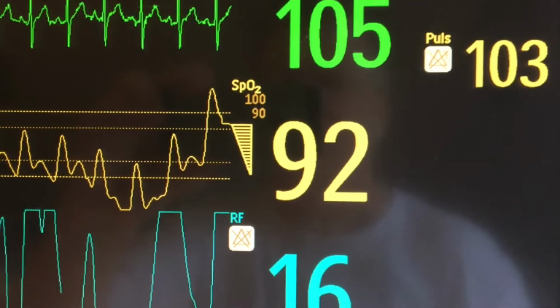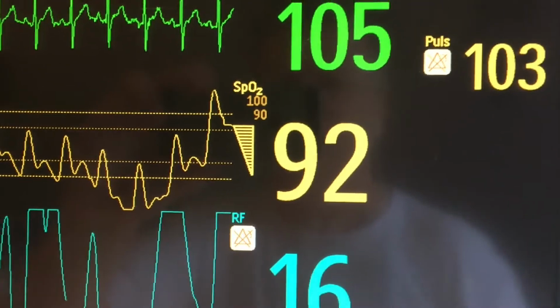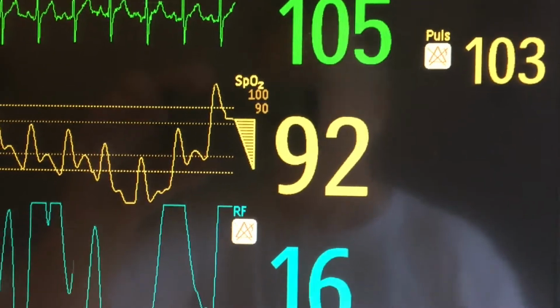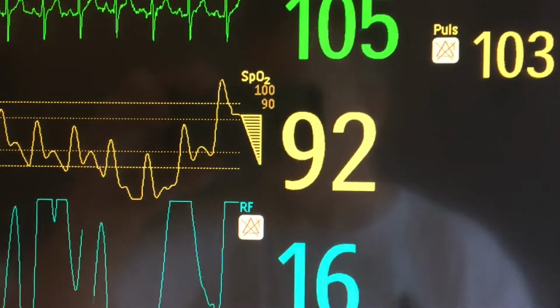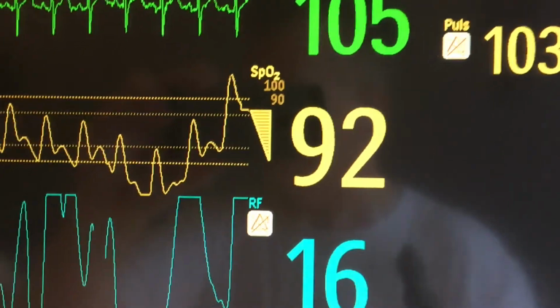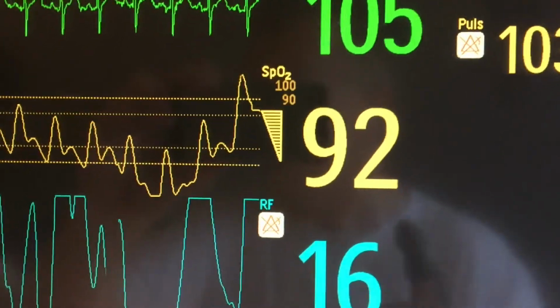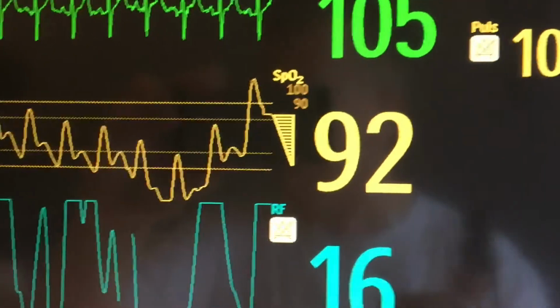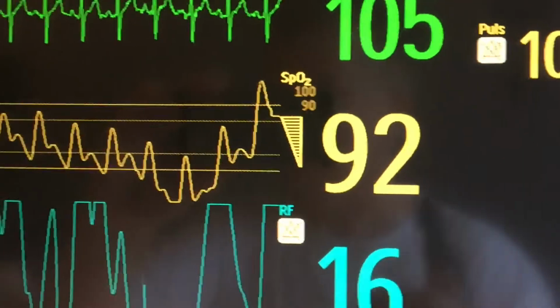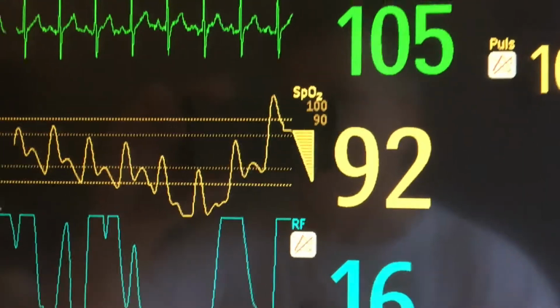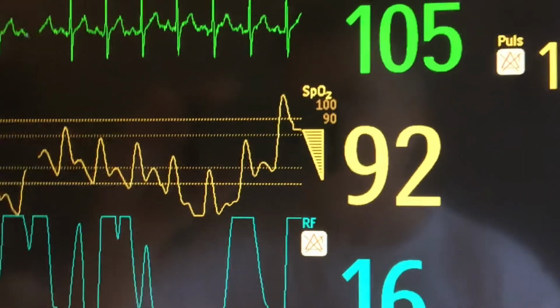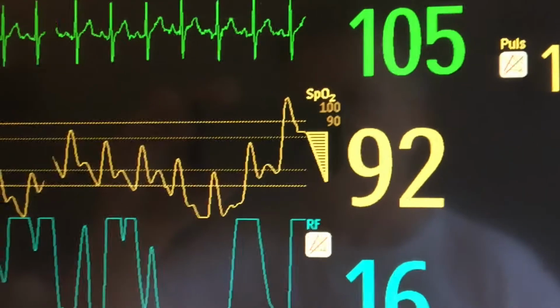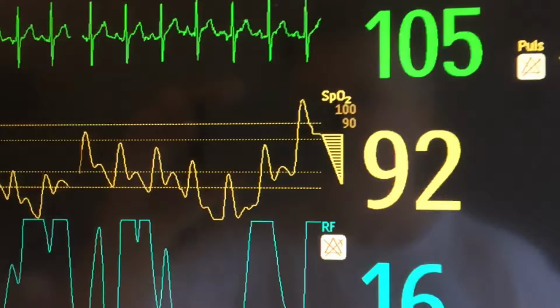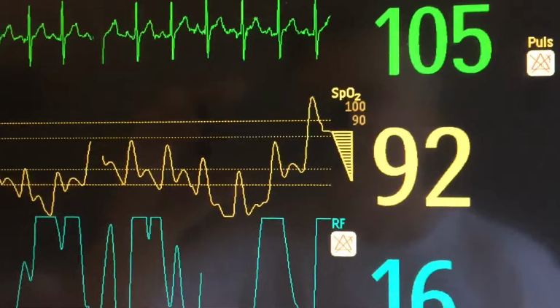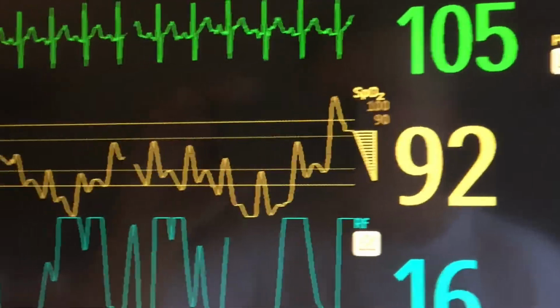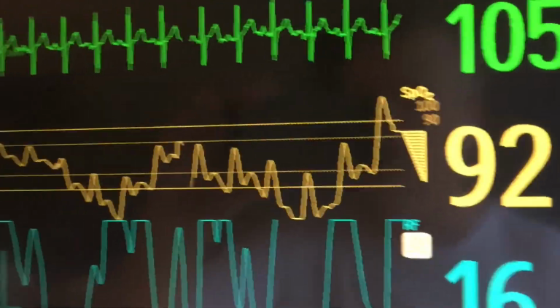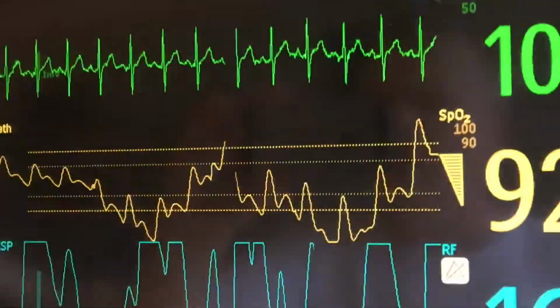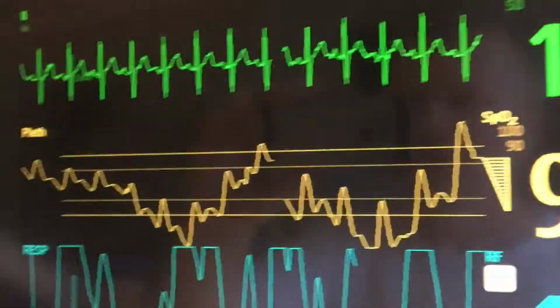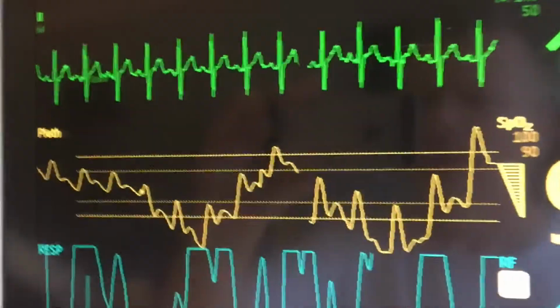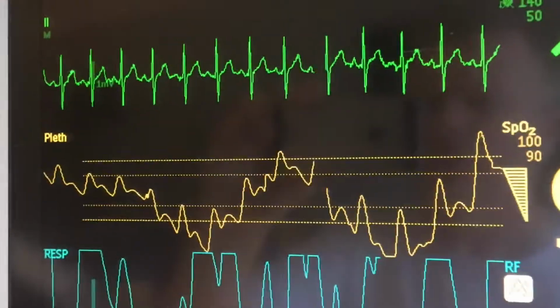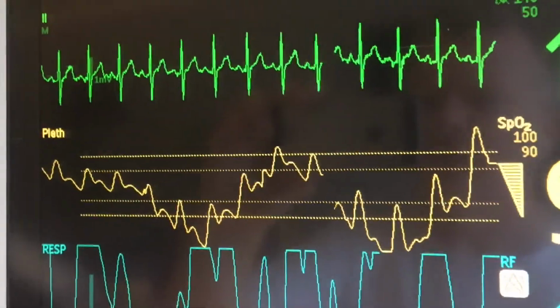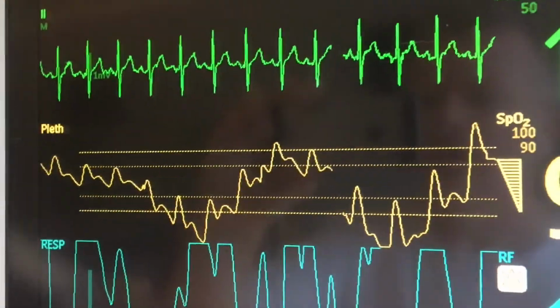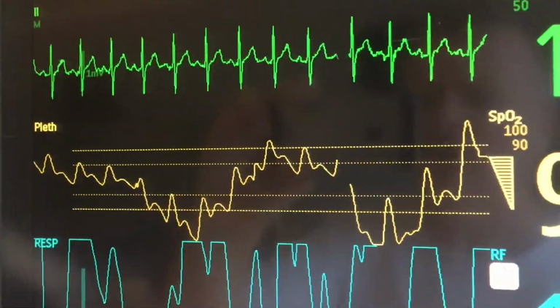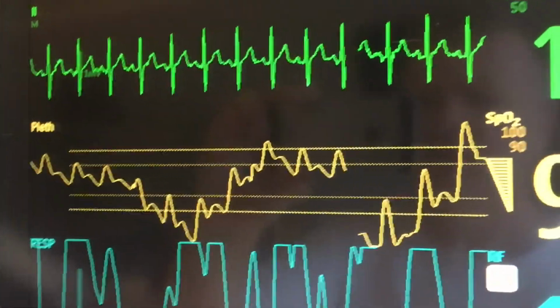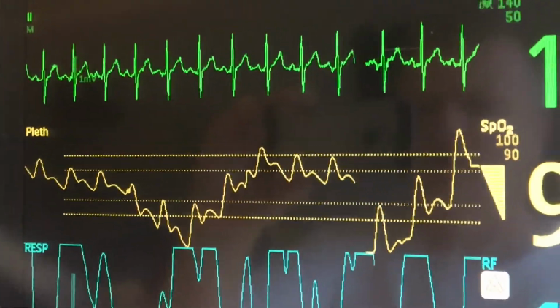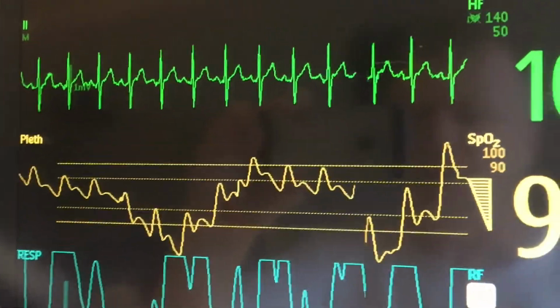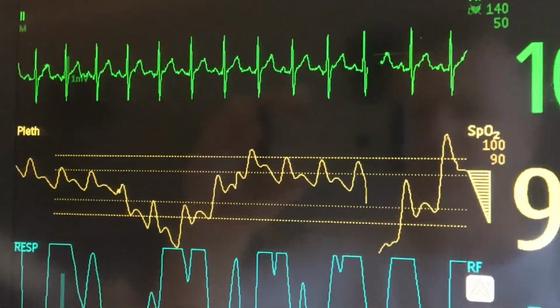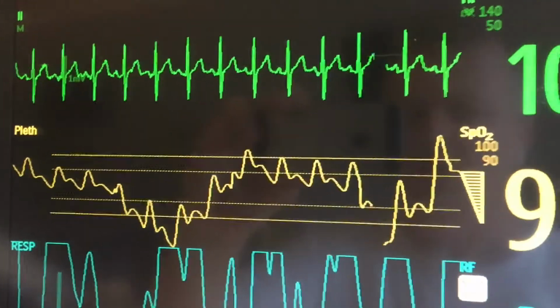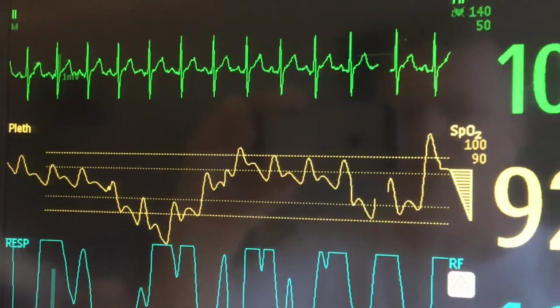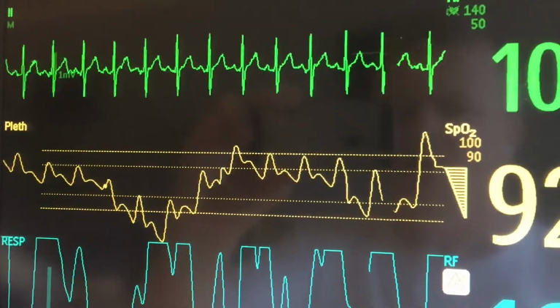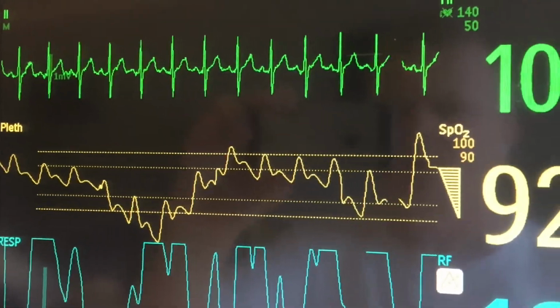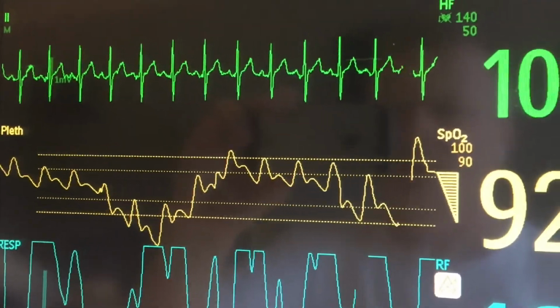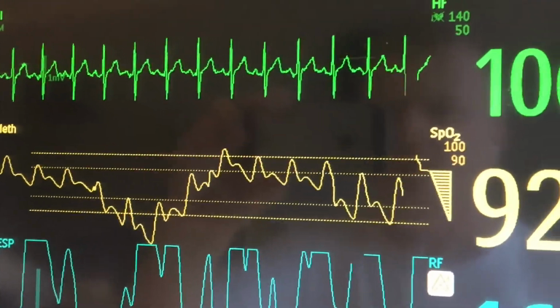But we have been turning down the oxygen, so that's okay.